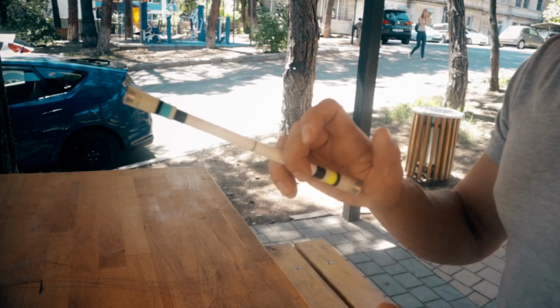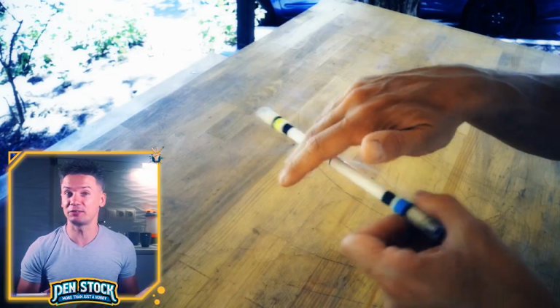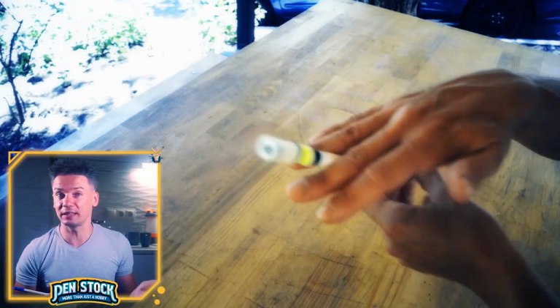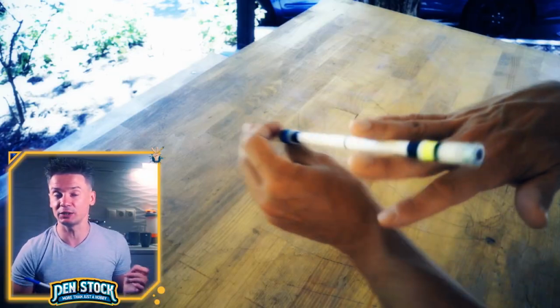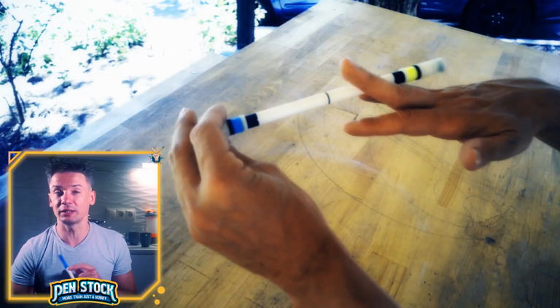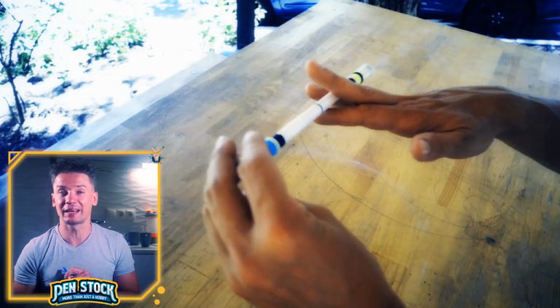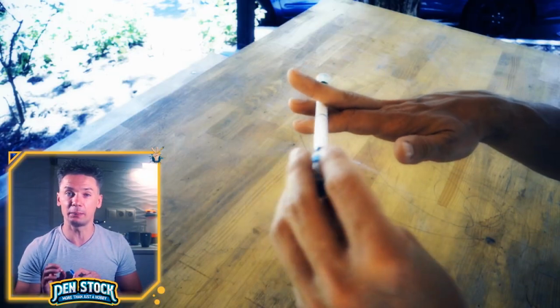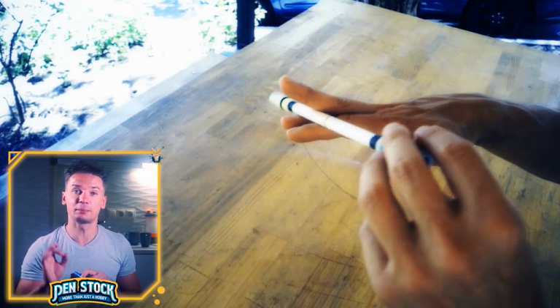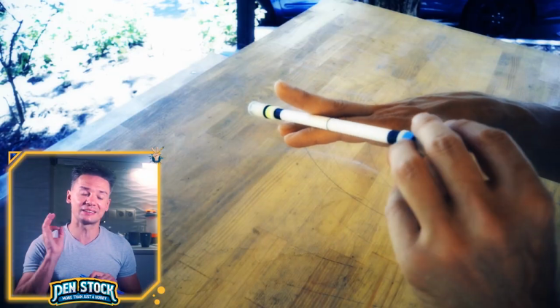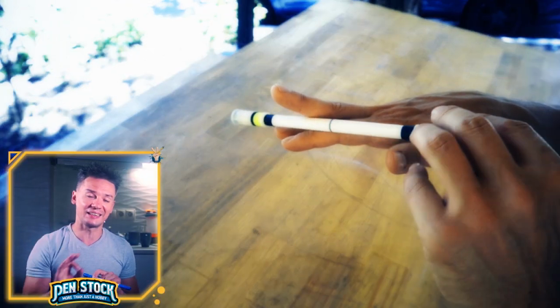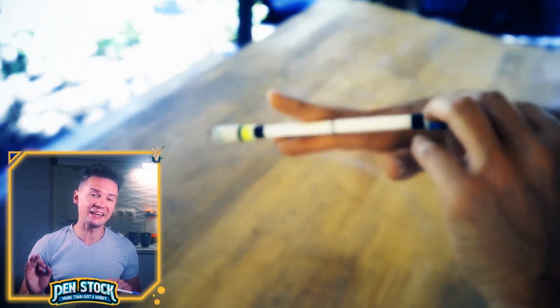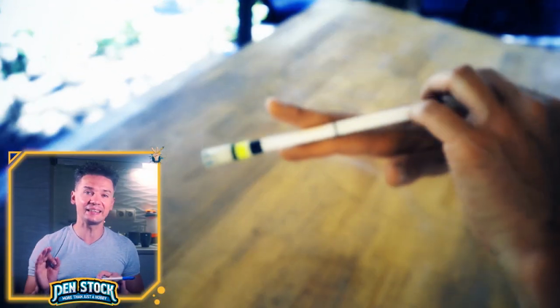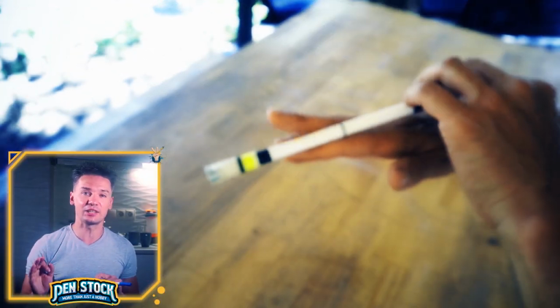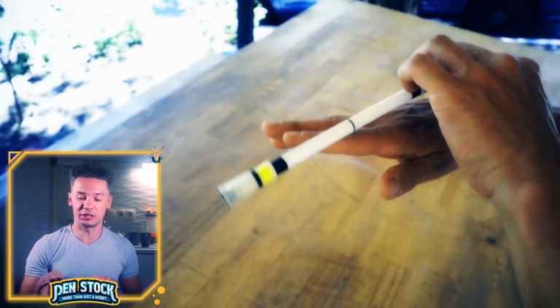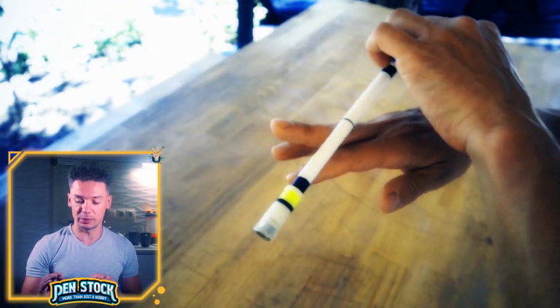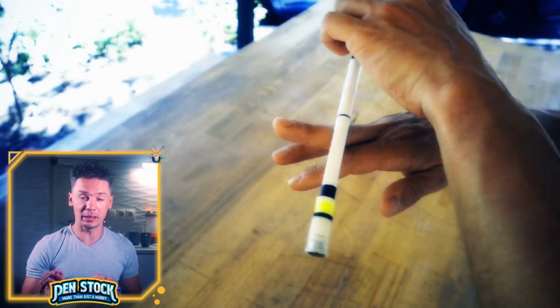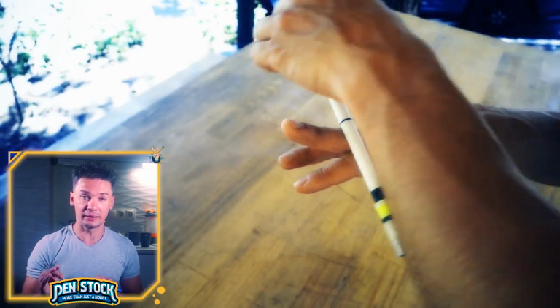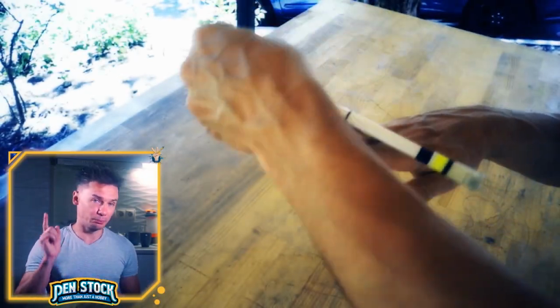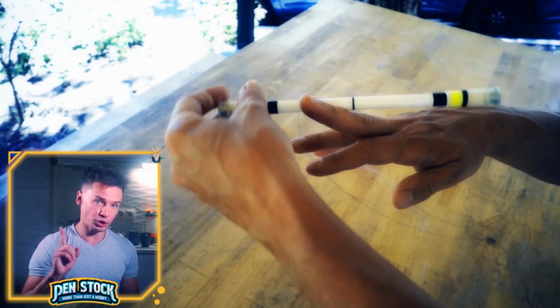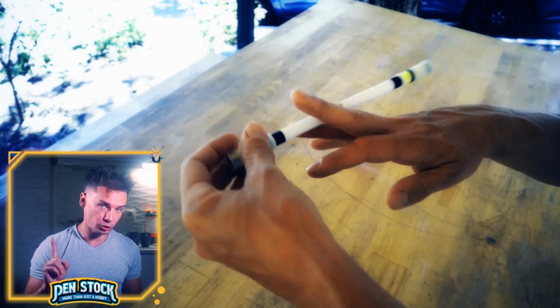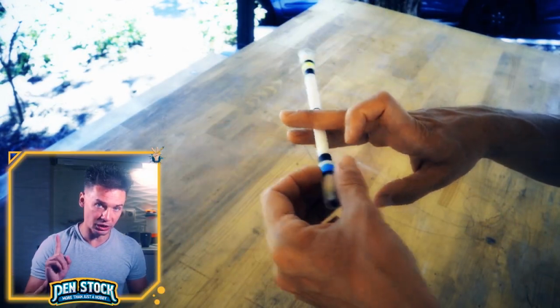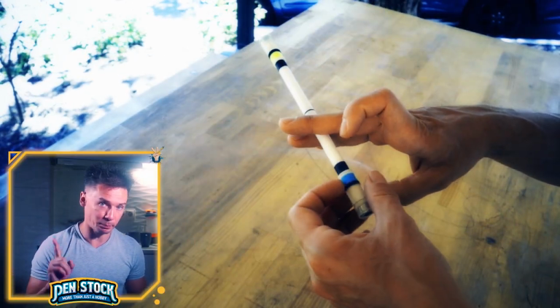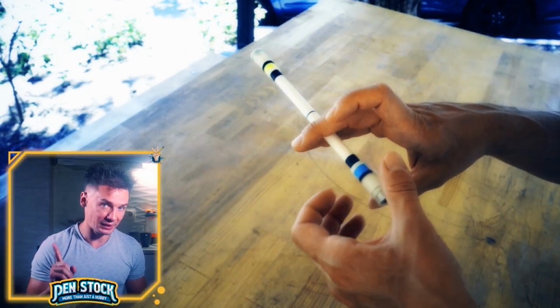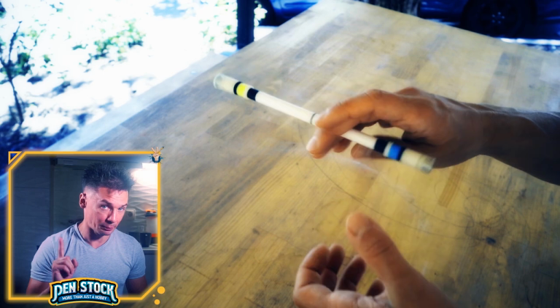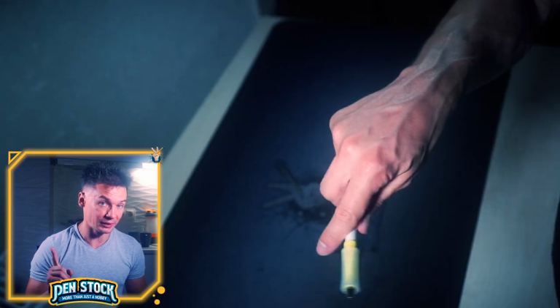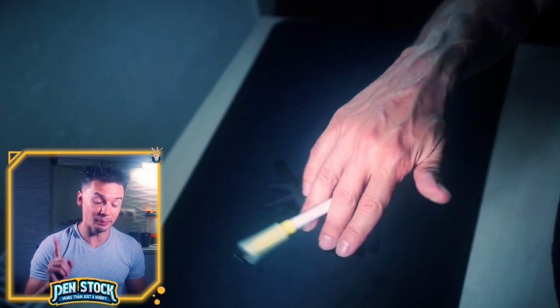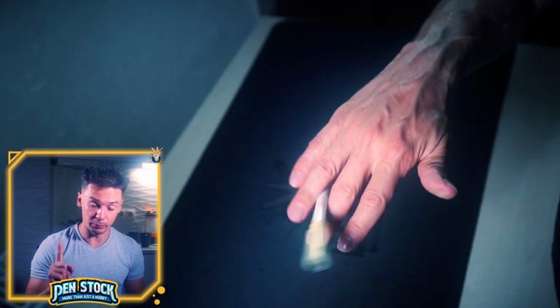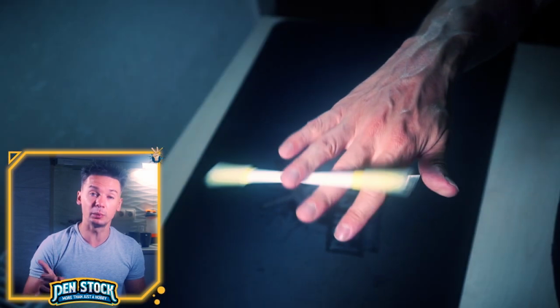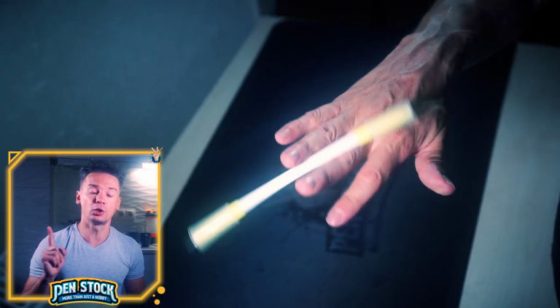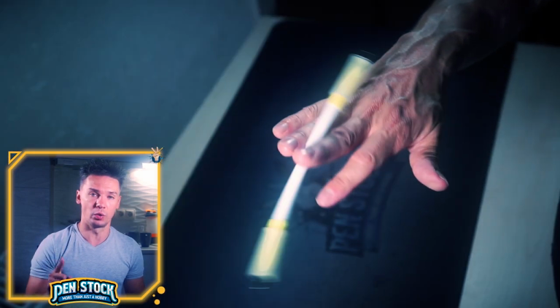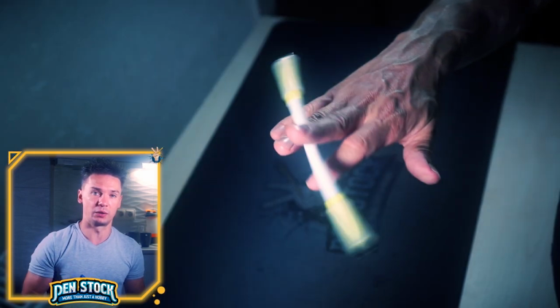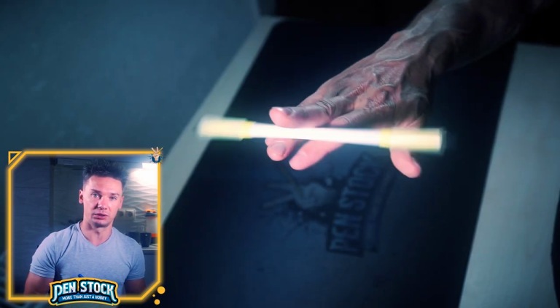If it doesn't land there, you can help it by slightly nudging it with 1, but make sure to keep middle up and the pen mod will go around it.